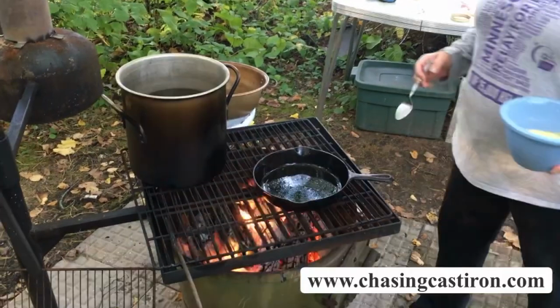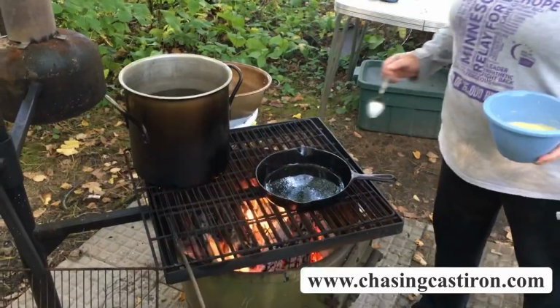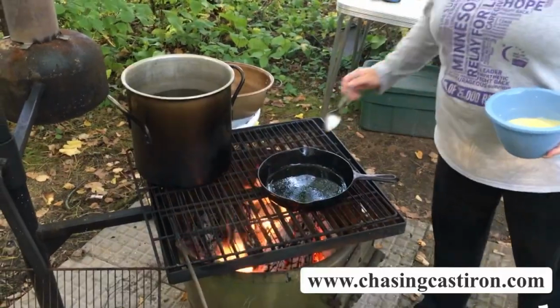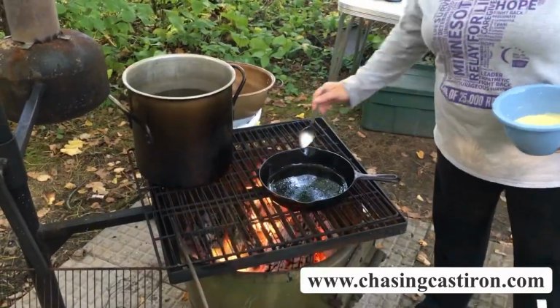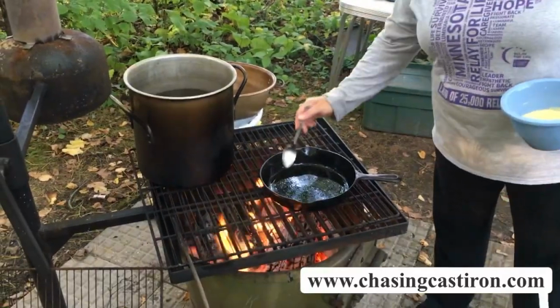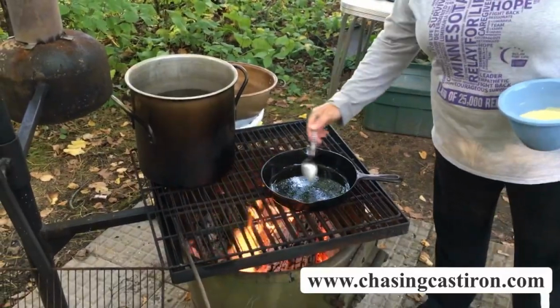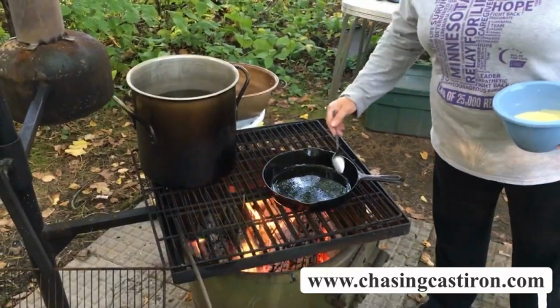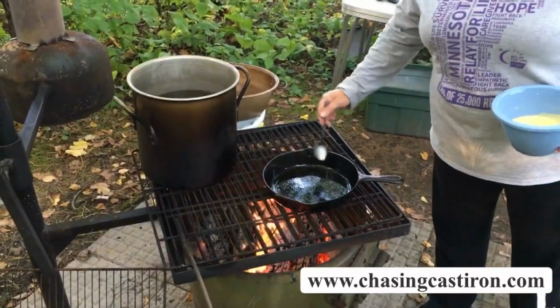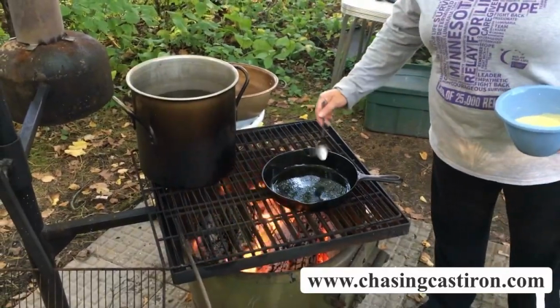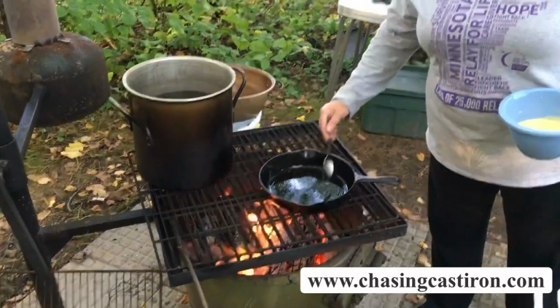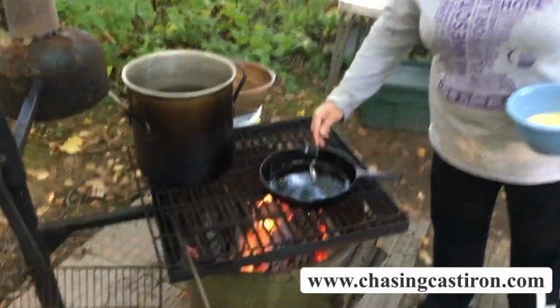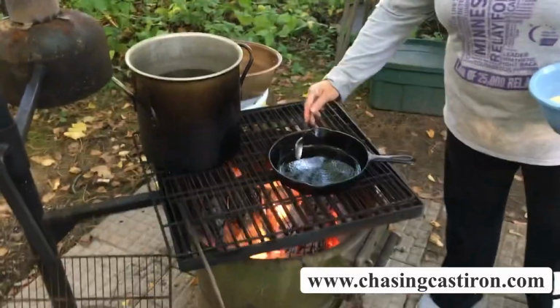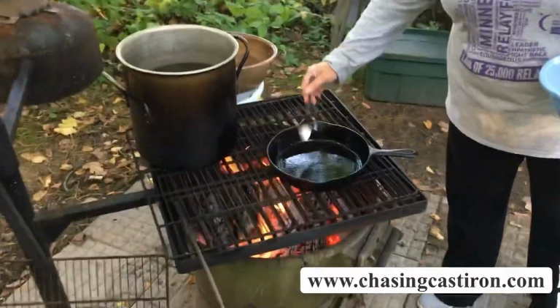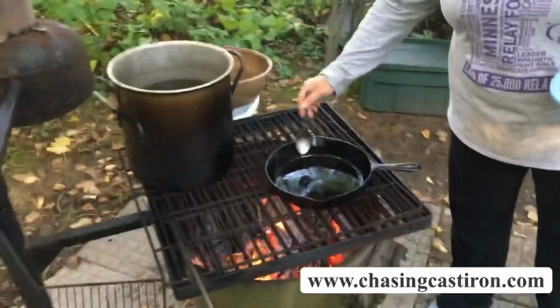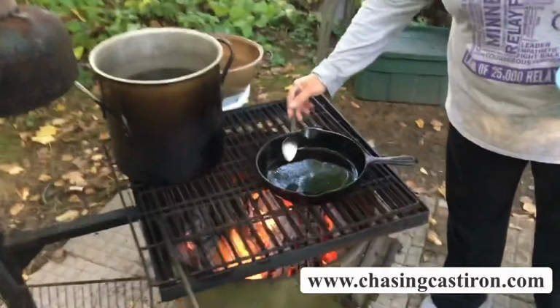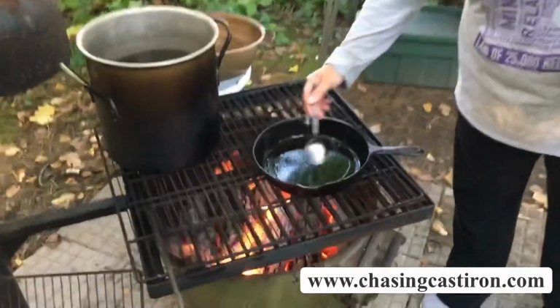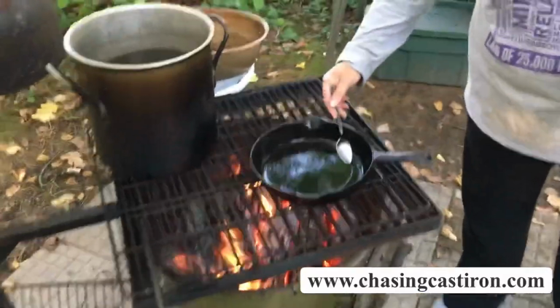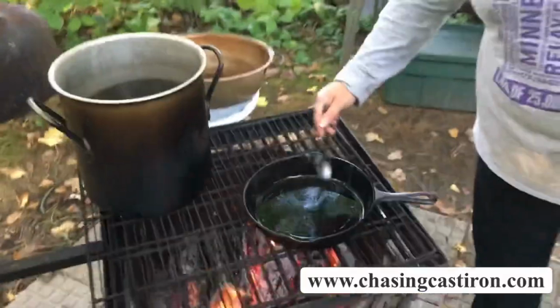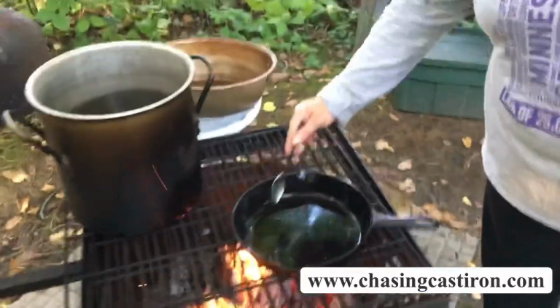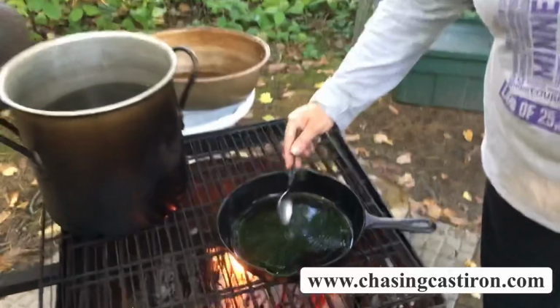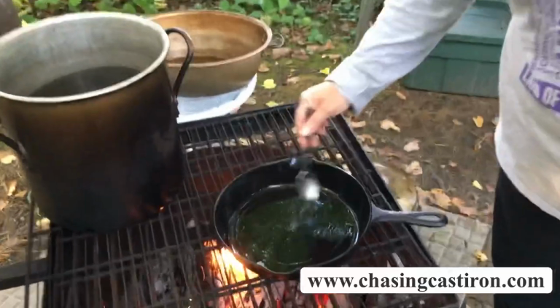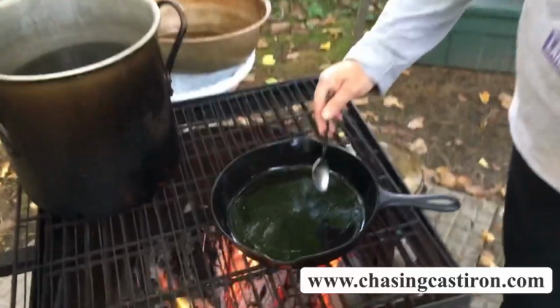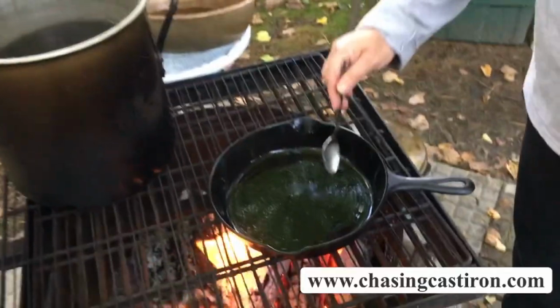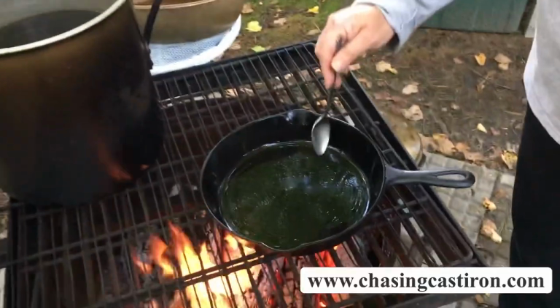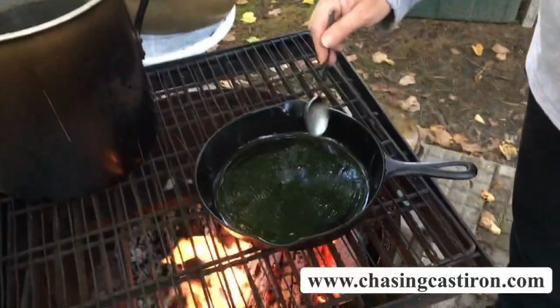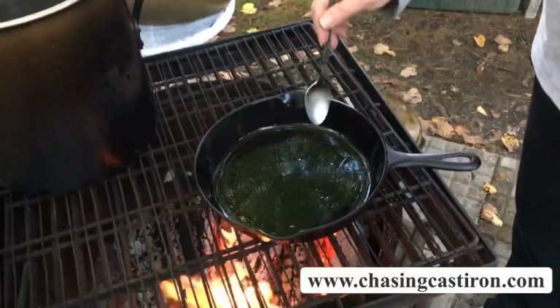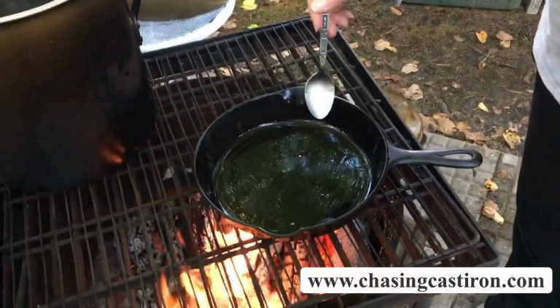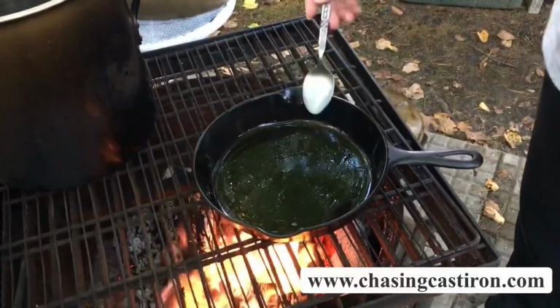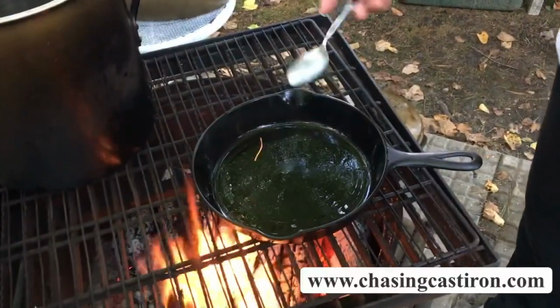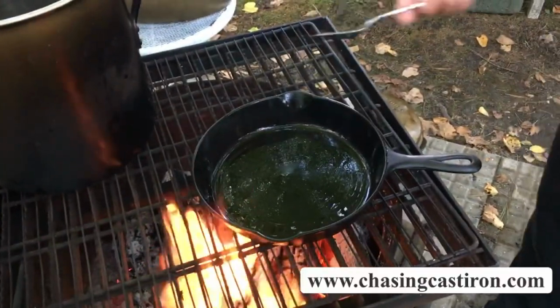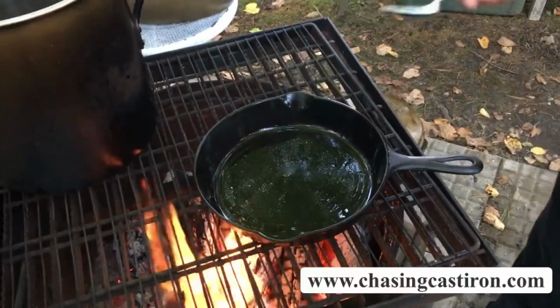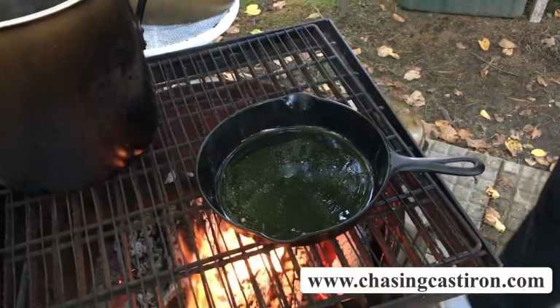If you look closely in the pan you can see the oil kind of running towards the edge — that means your oil is hot enough and you're ready to go.